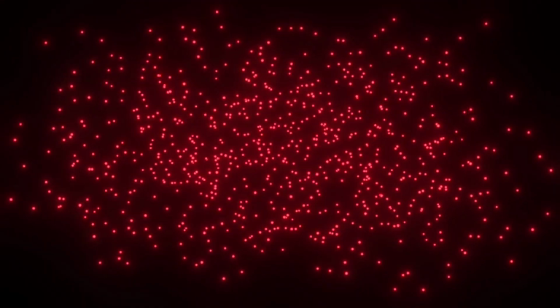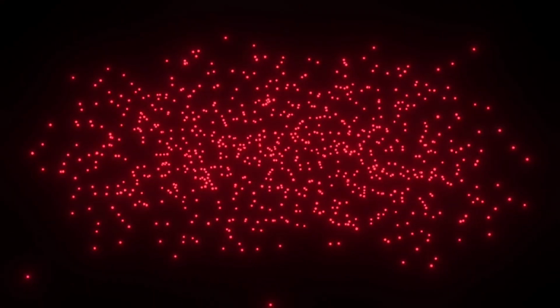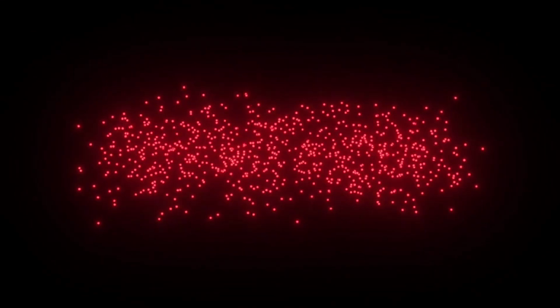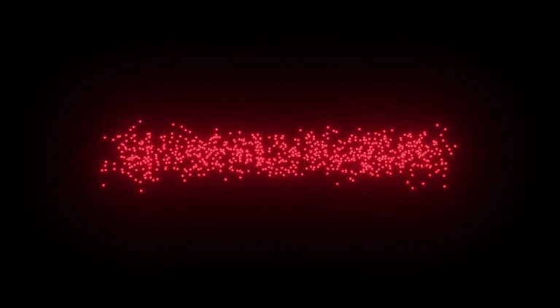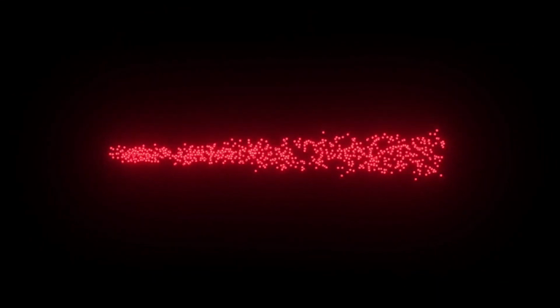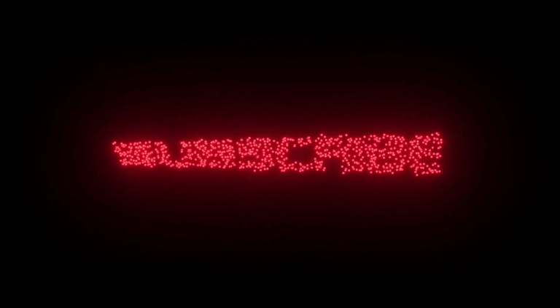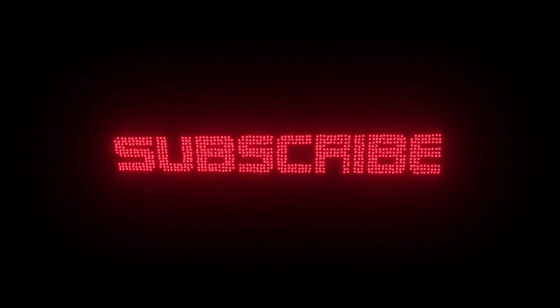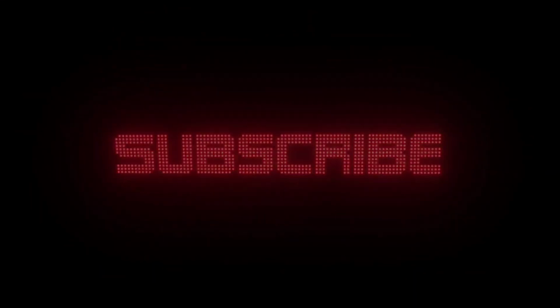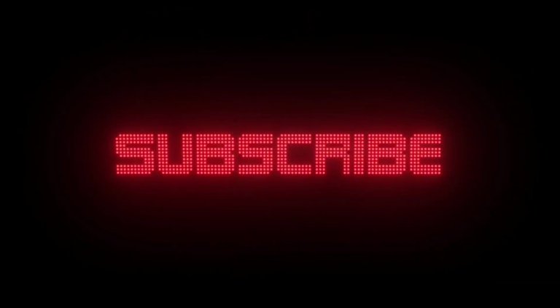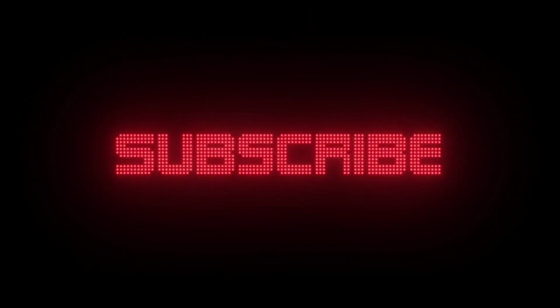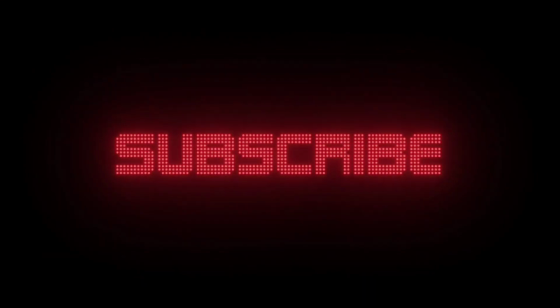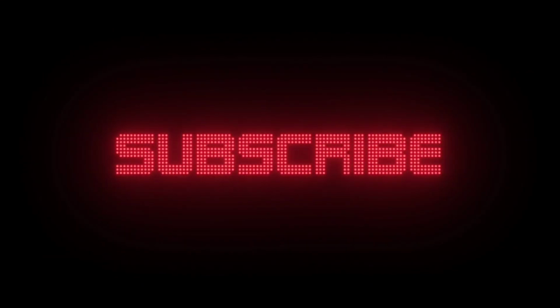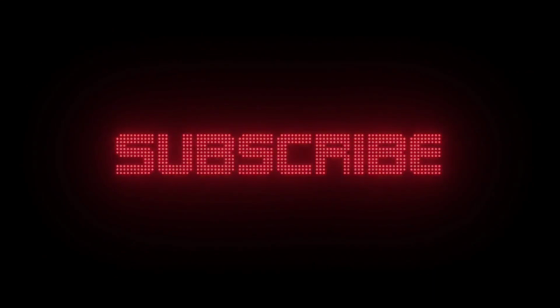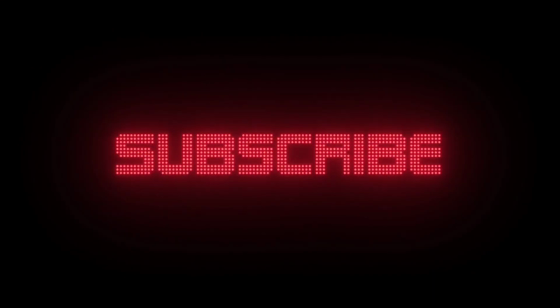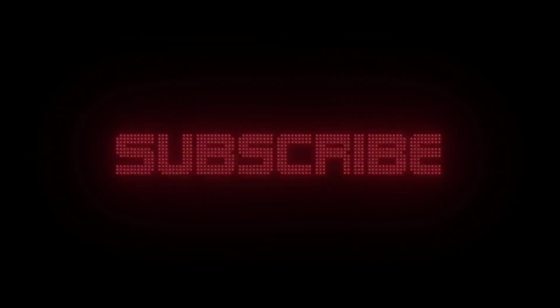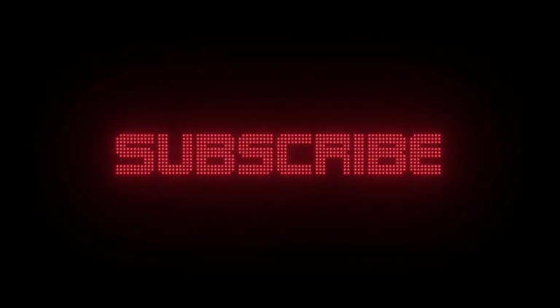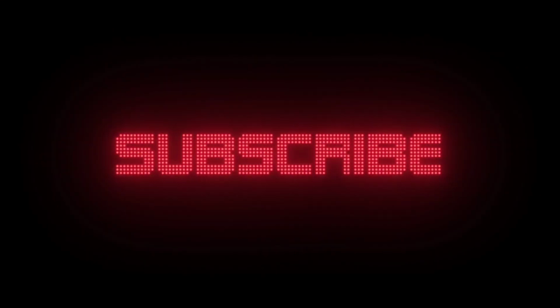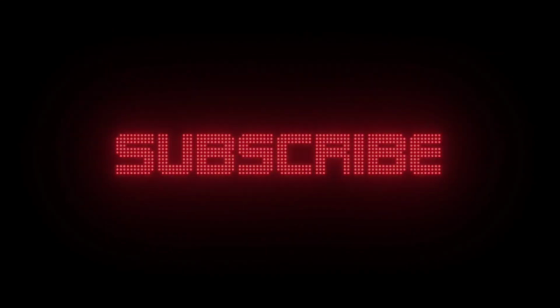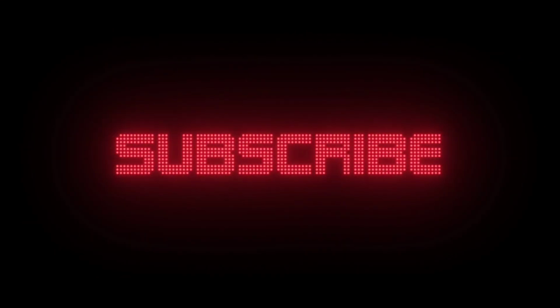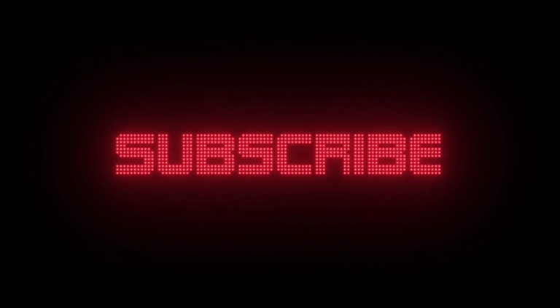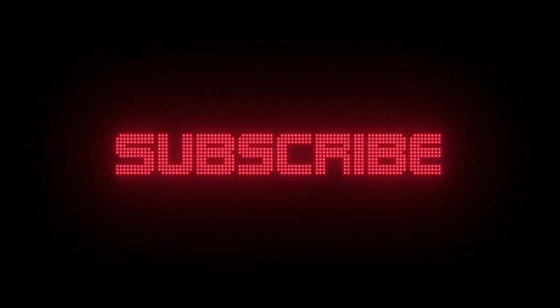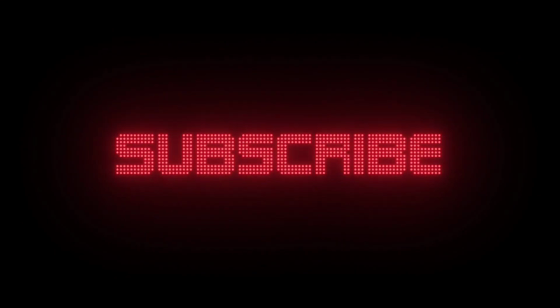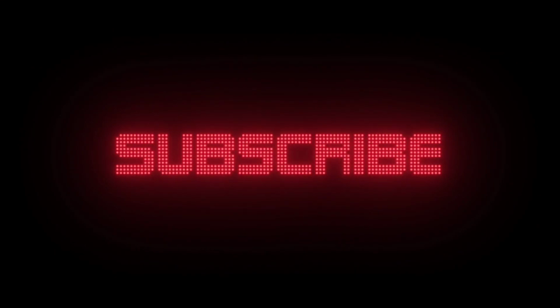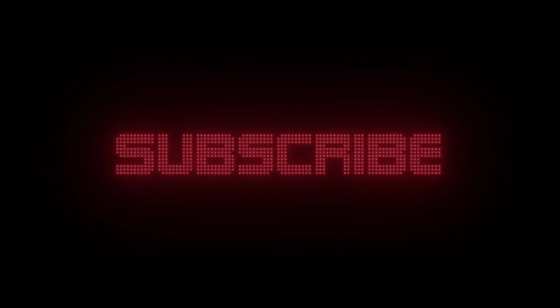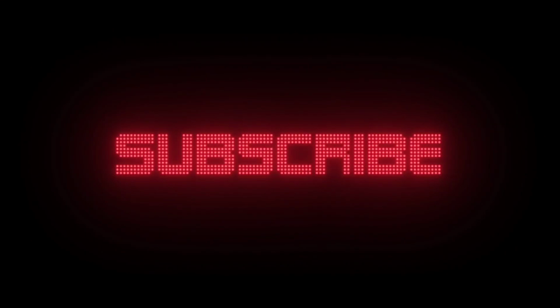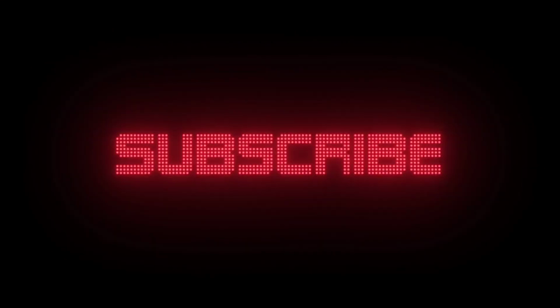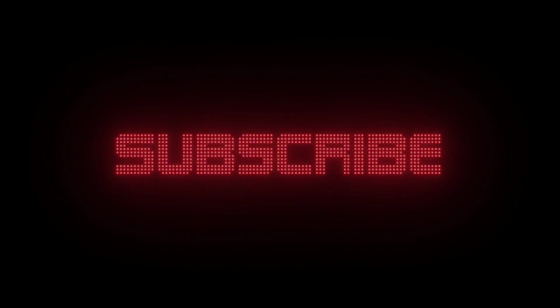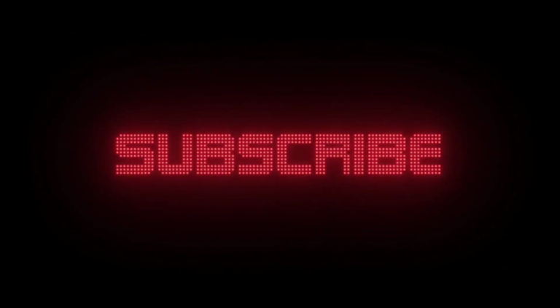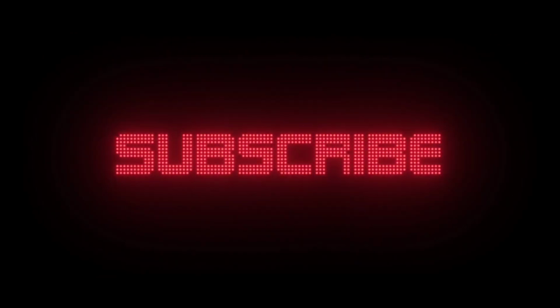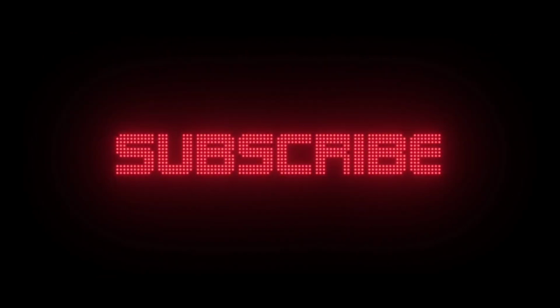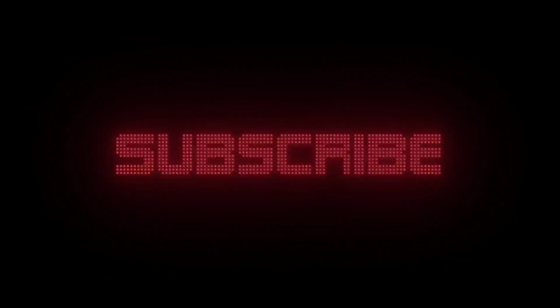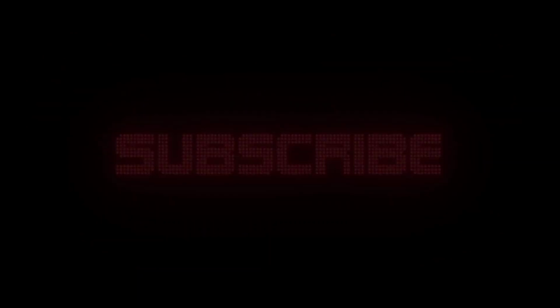If you like our video, please hit a like, do share, and do subscribe.